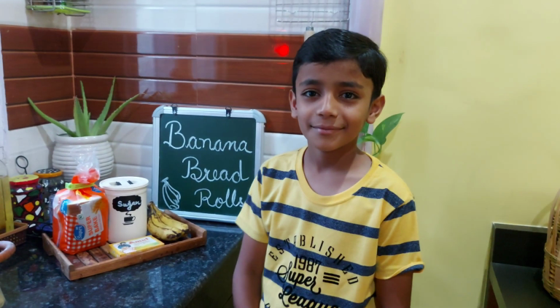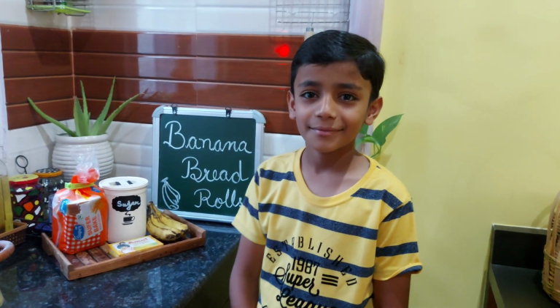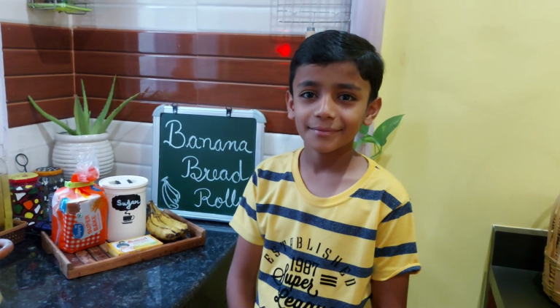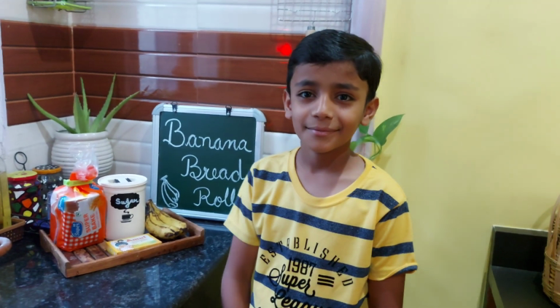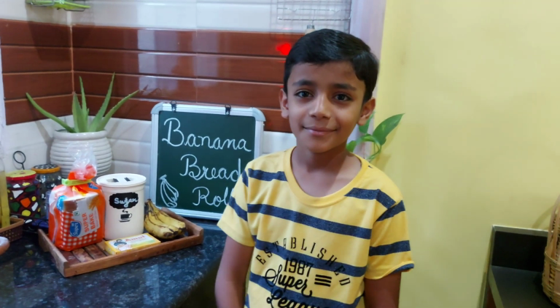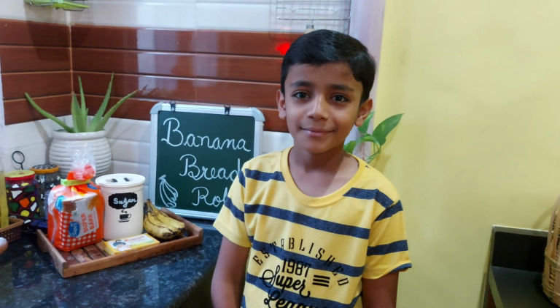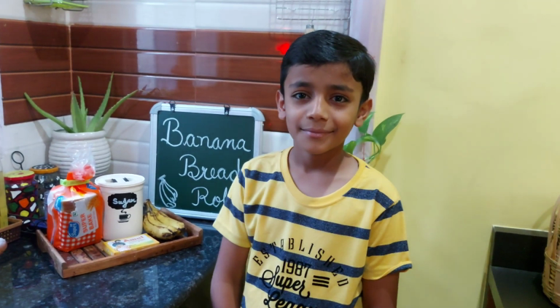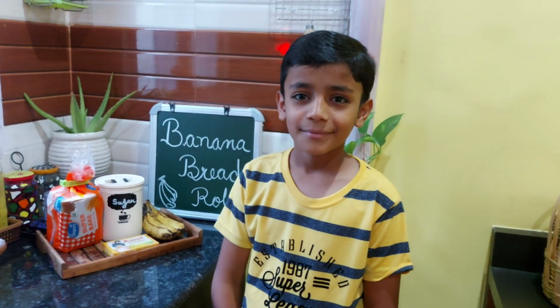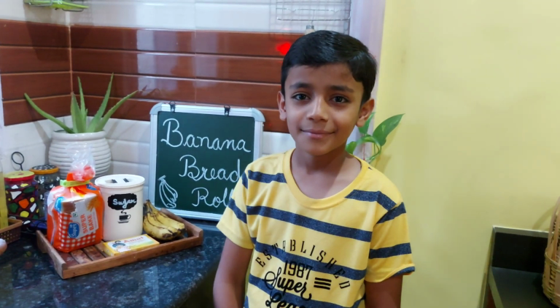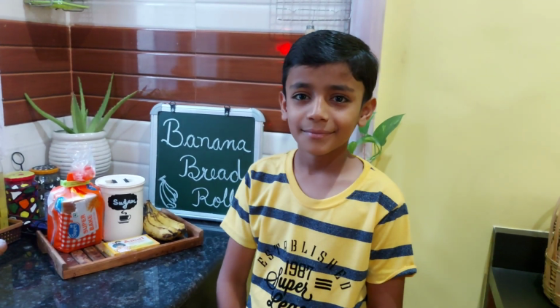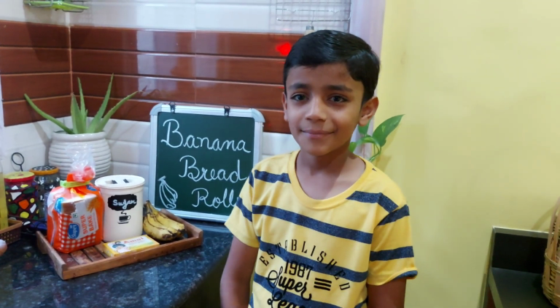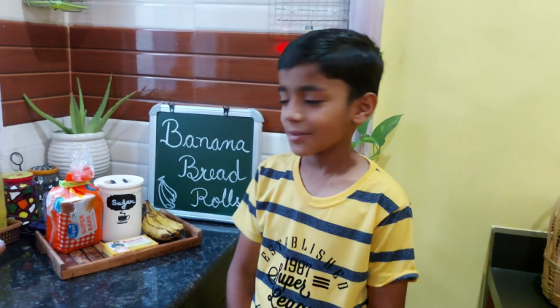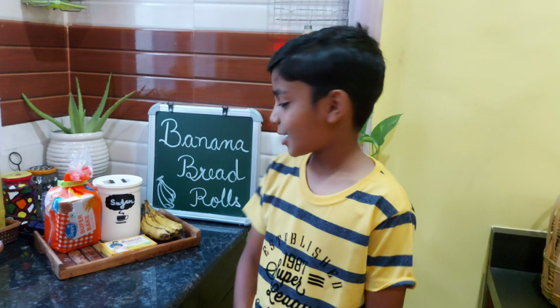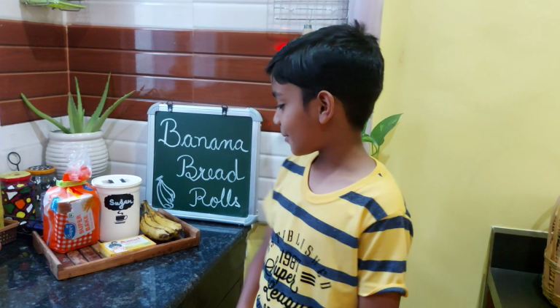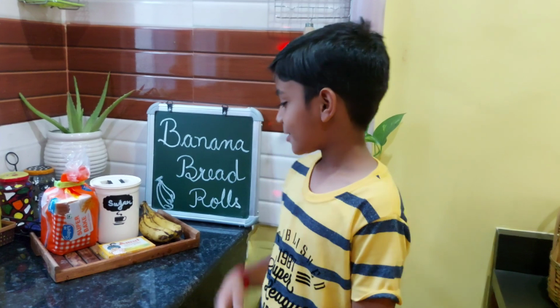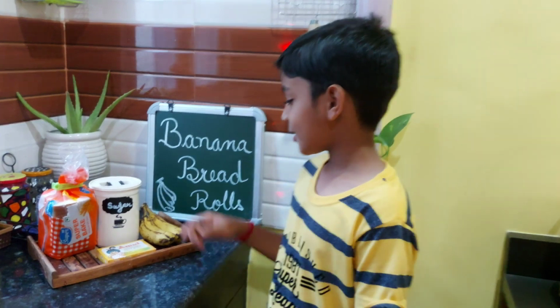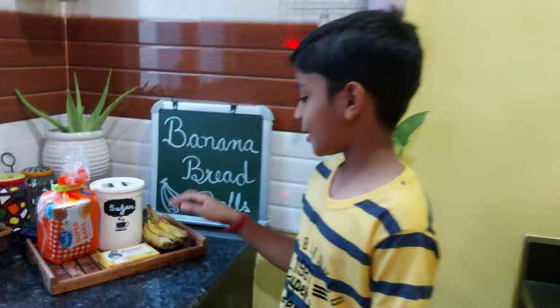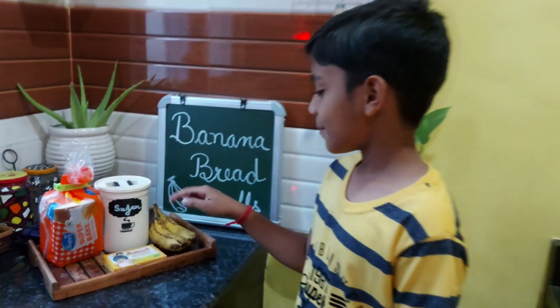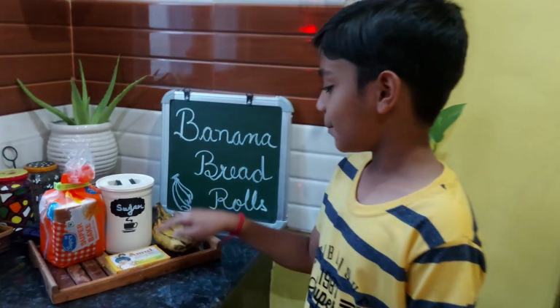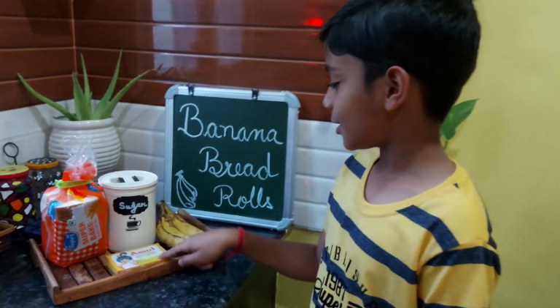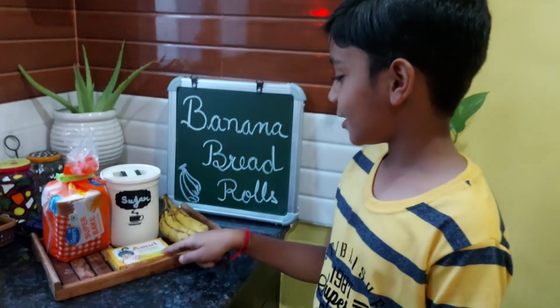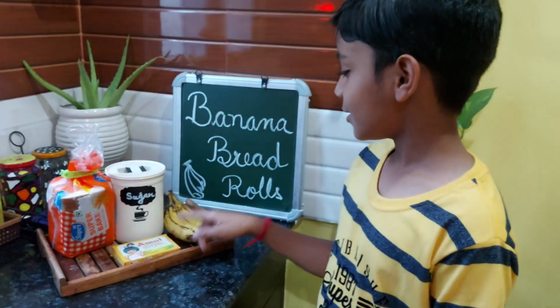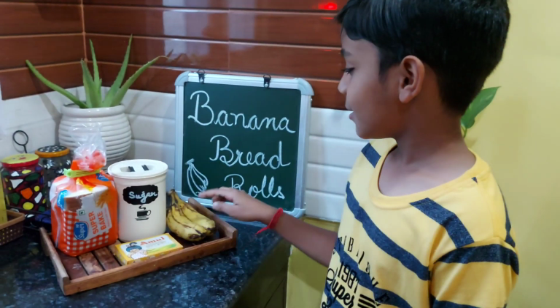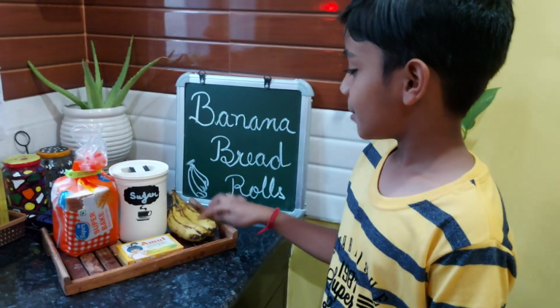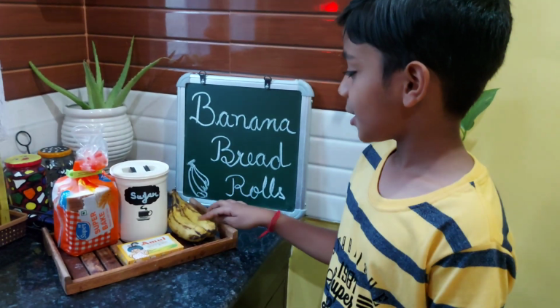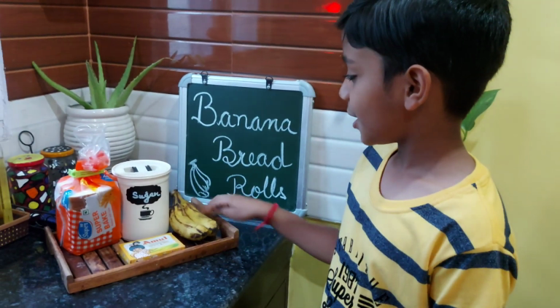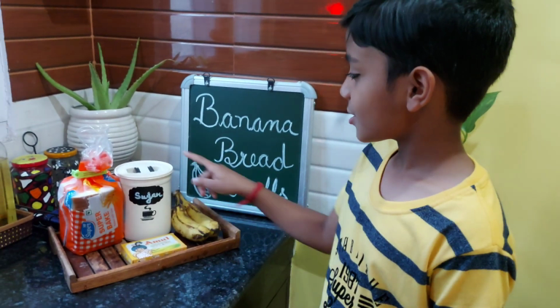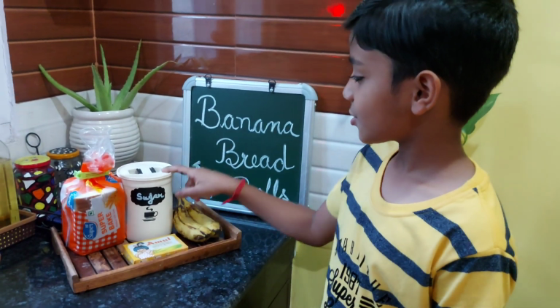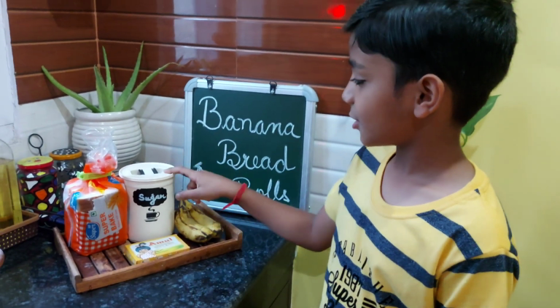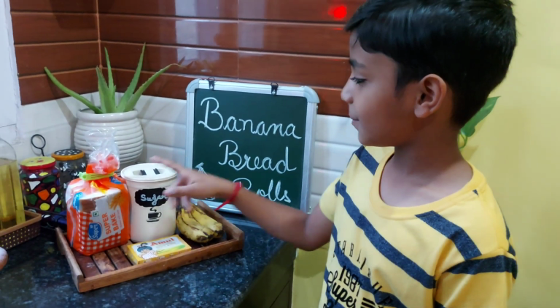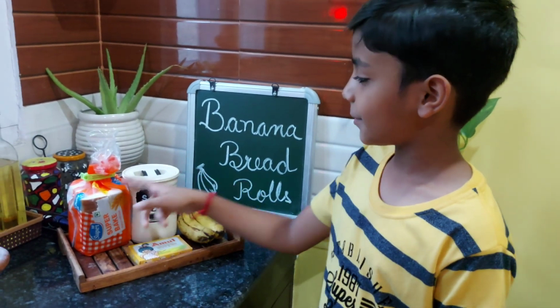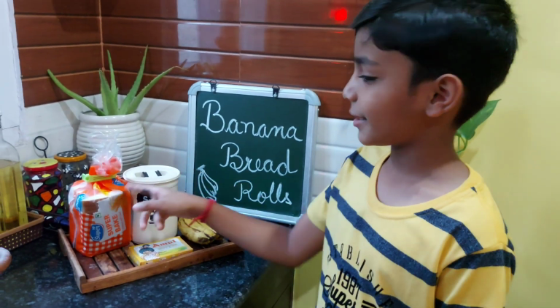We need which ingredients for this? We need butter, banana, sugar, bread.